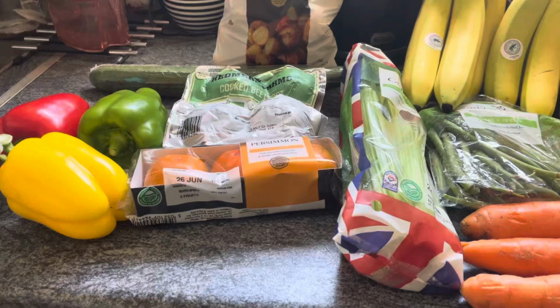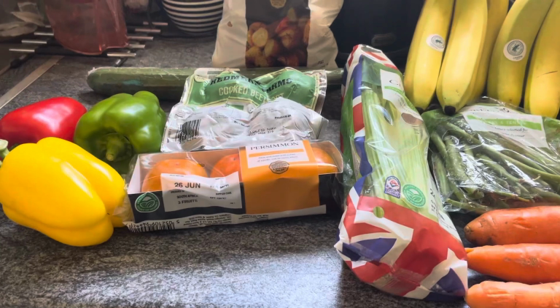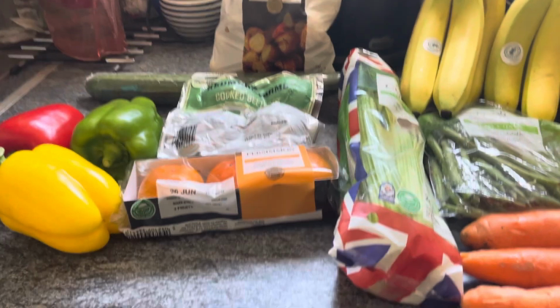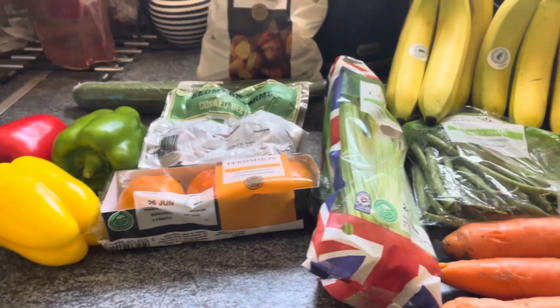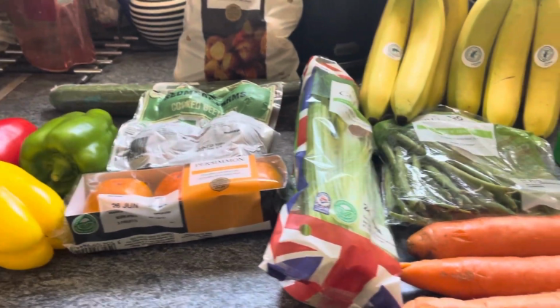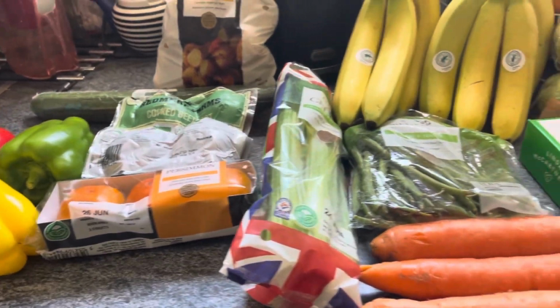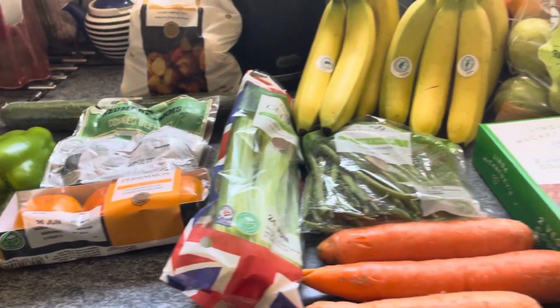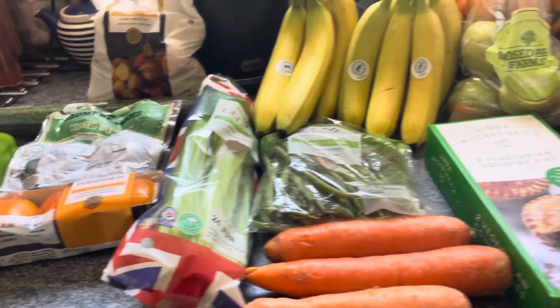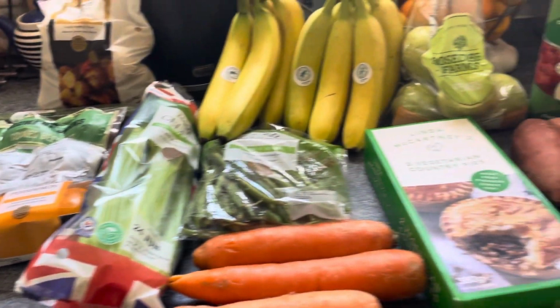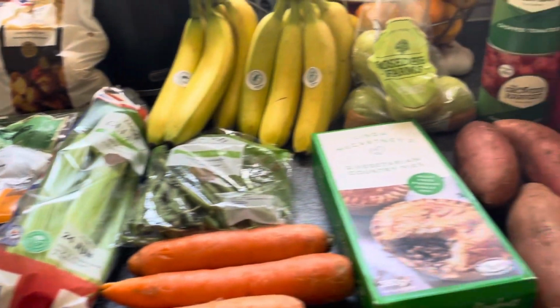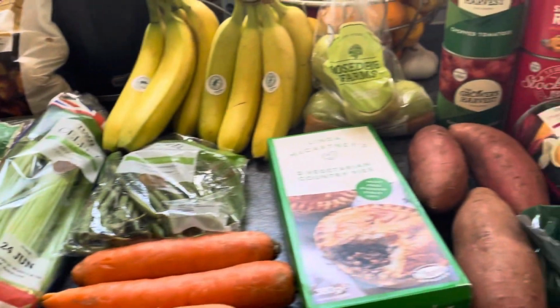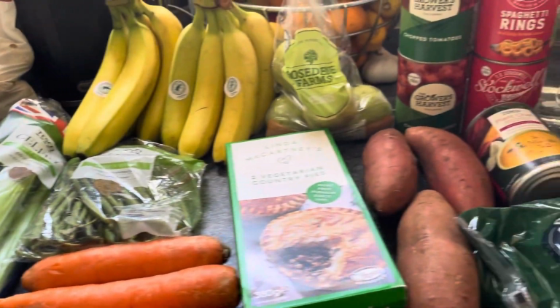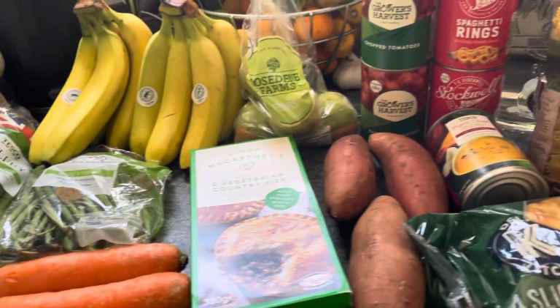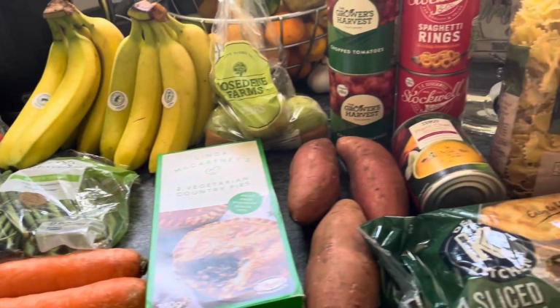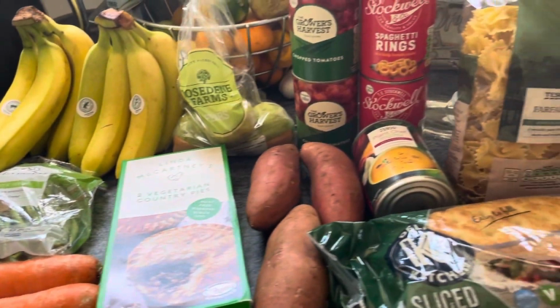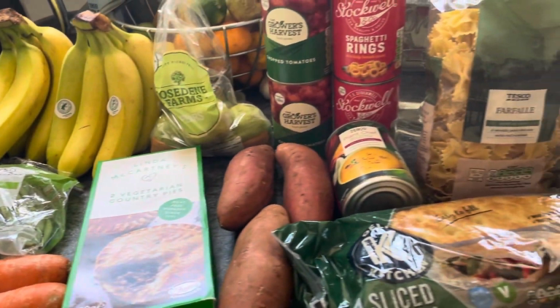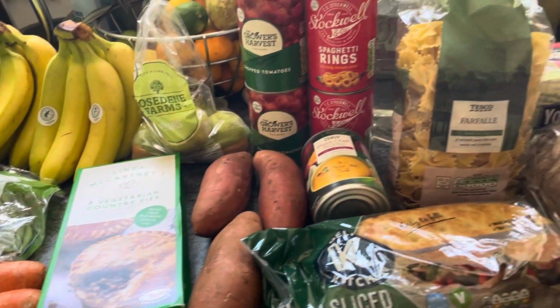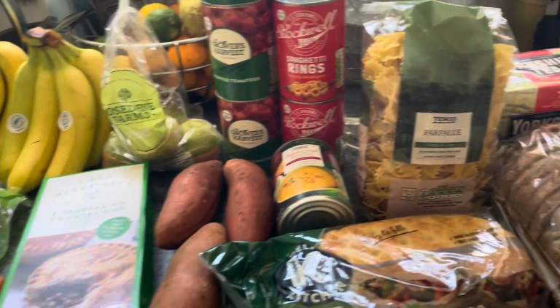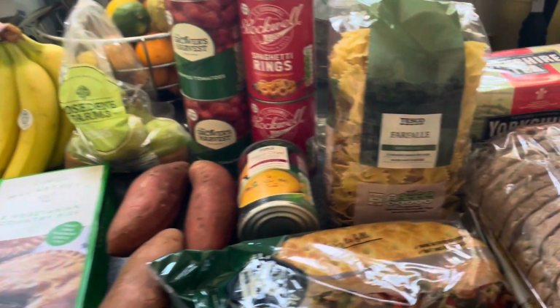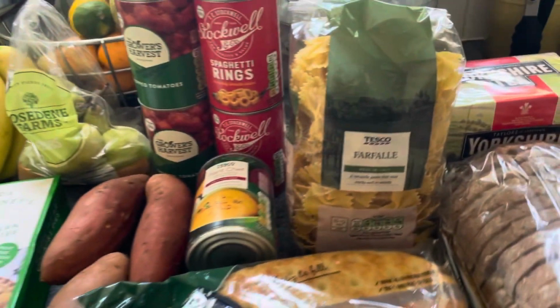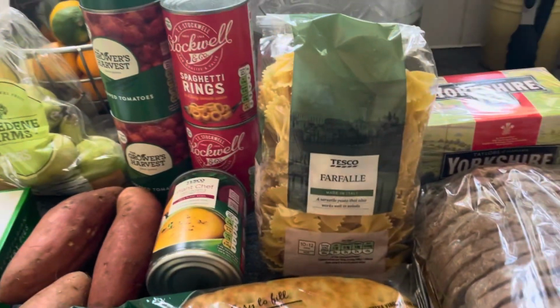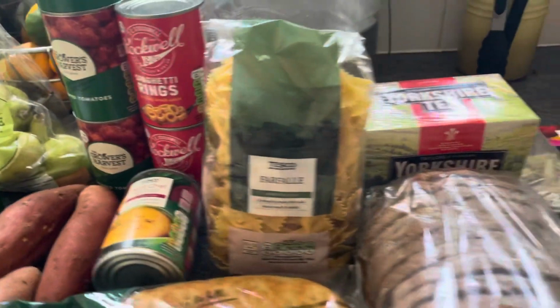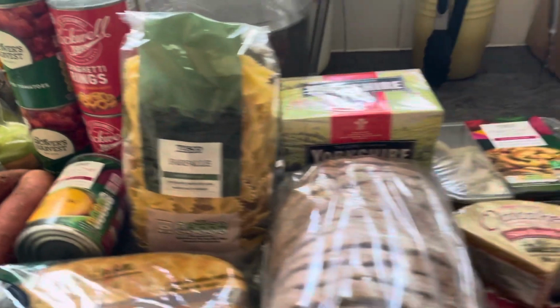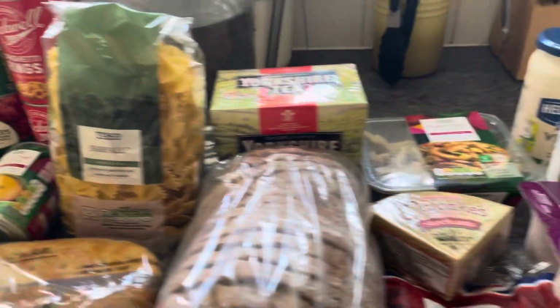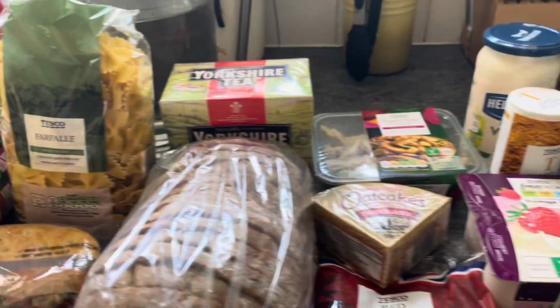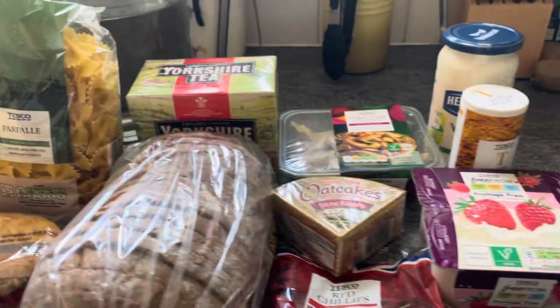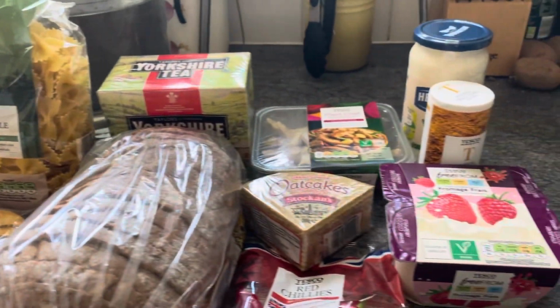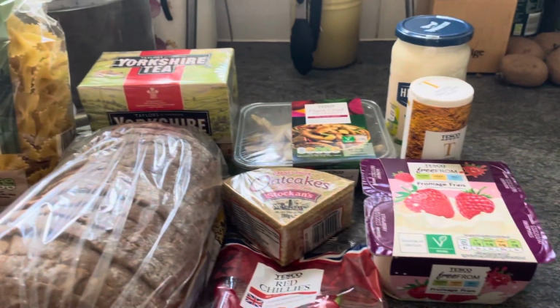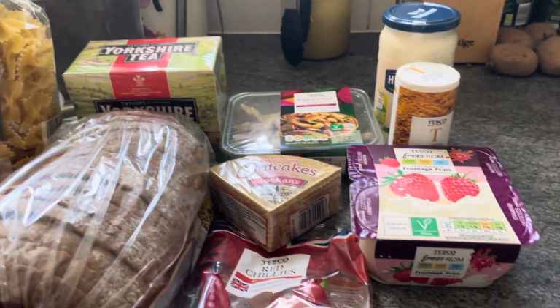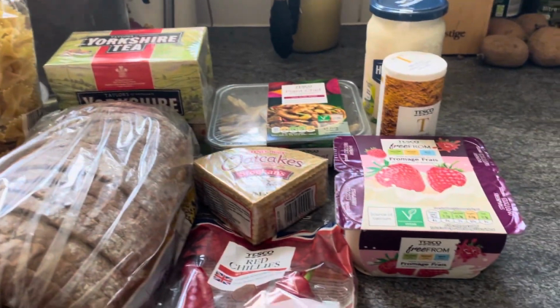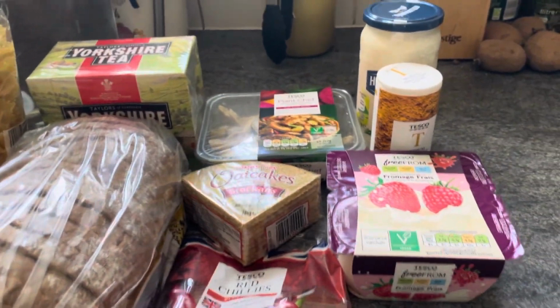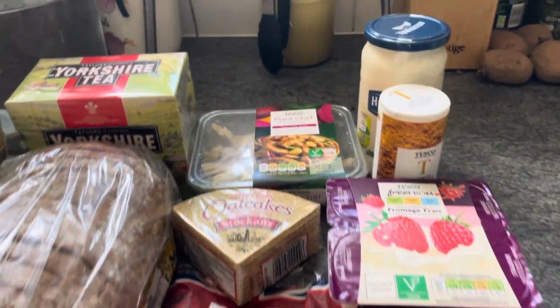Good afternoon, hope you're well. I've just done a weekly vegan food shop at Tesco's, just getting my weekly food shop done. I'll go through it now with the prices, starting on the right hand side.